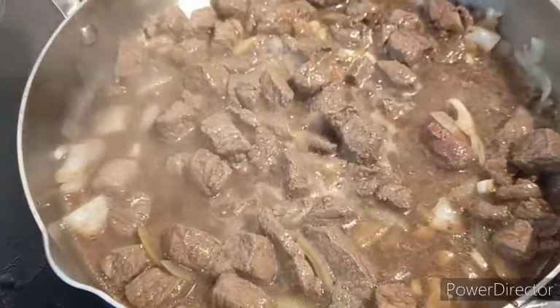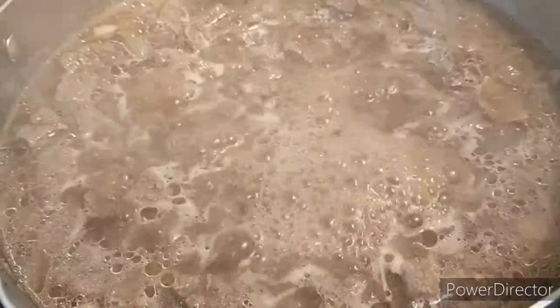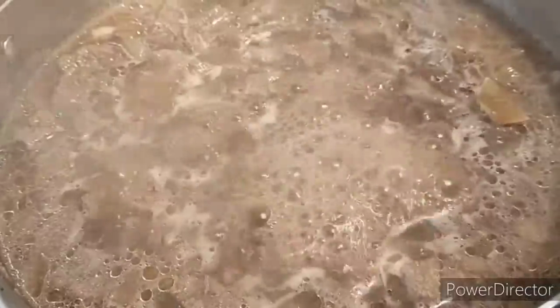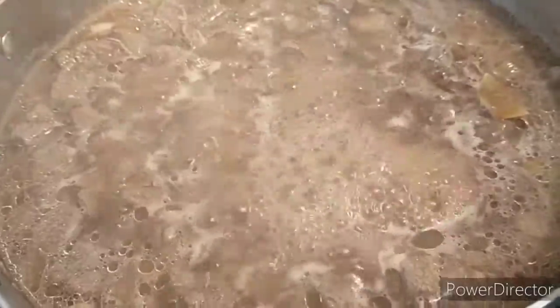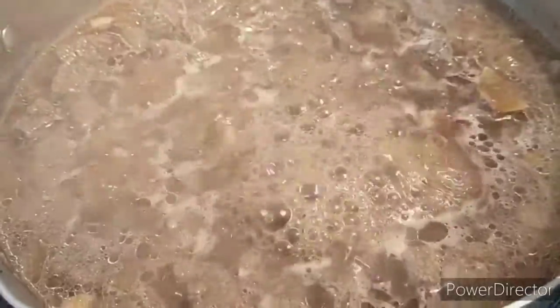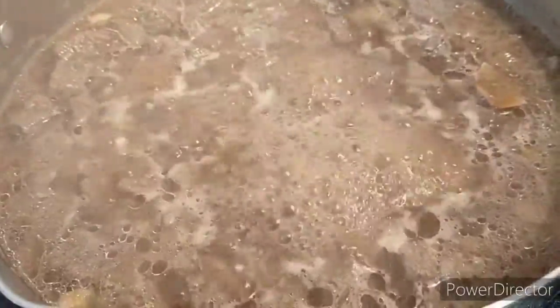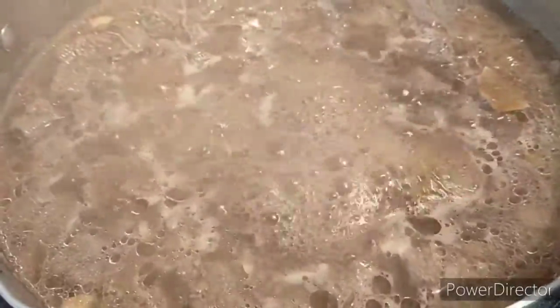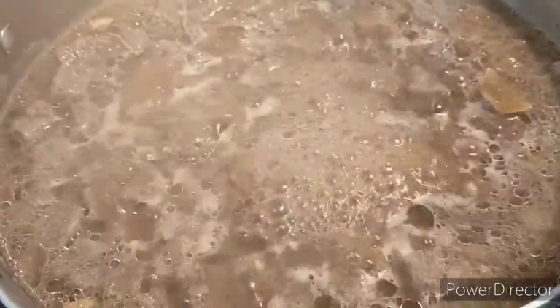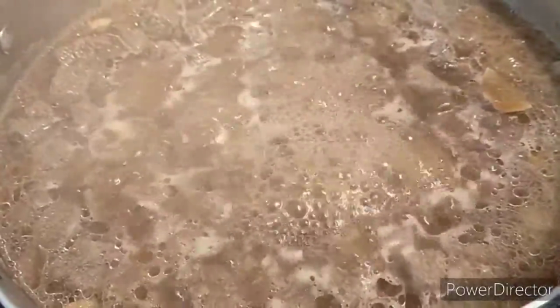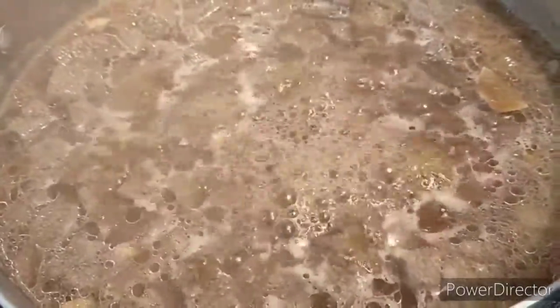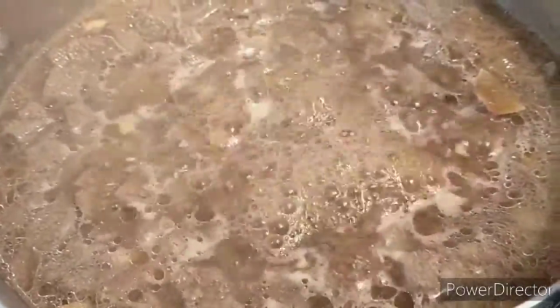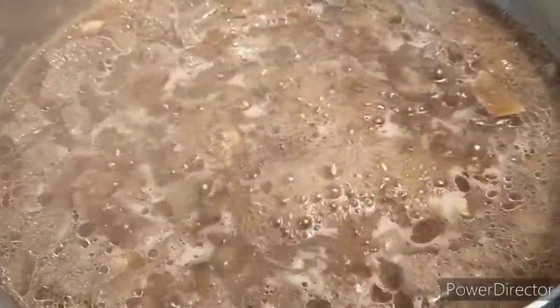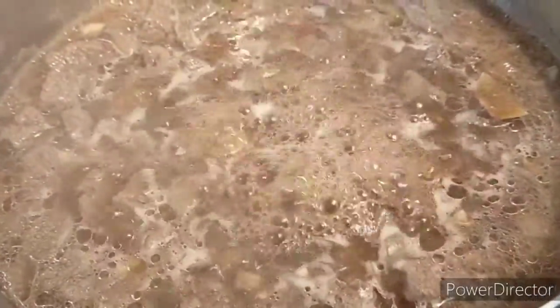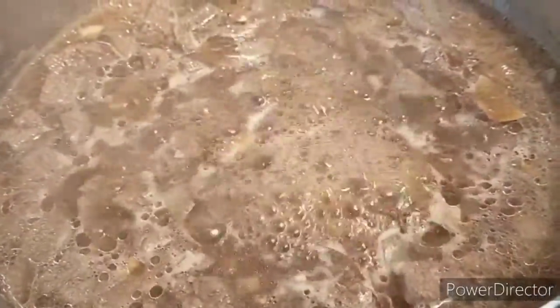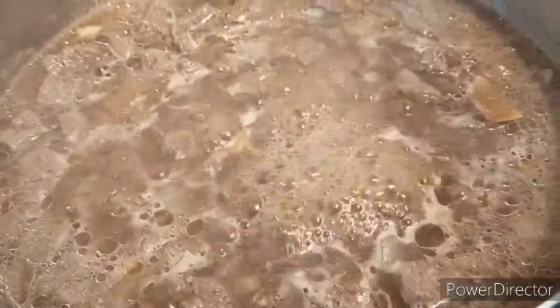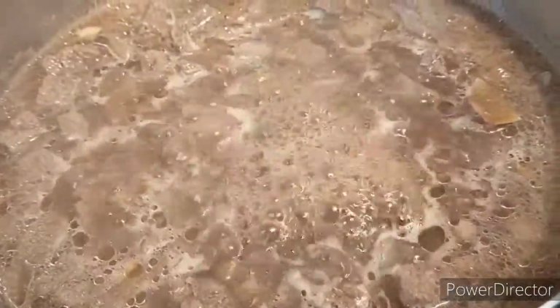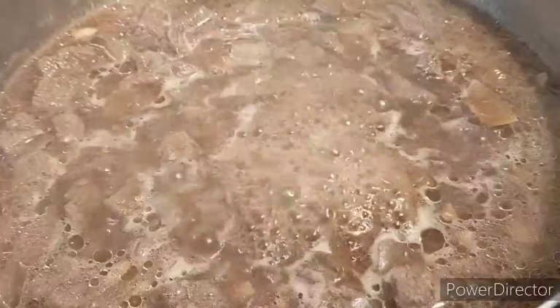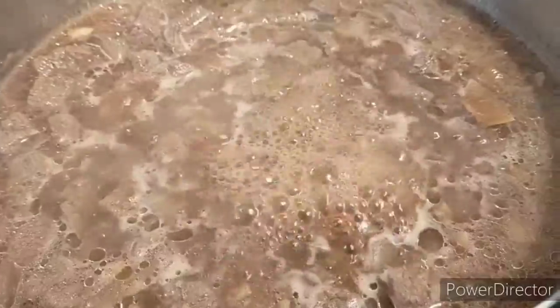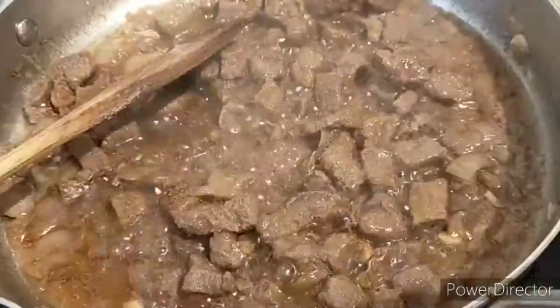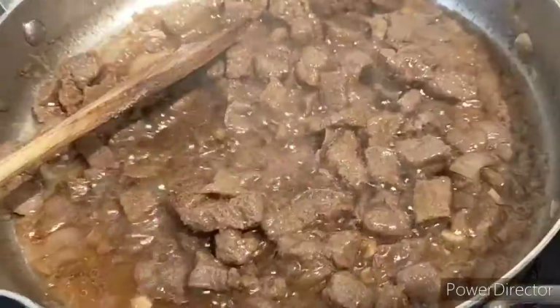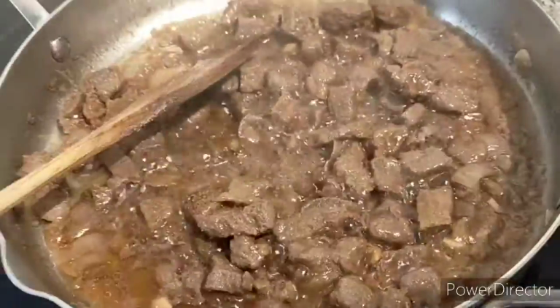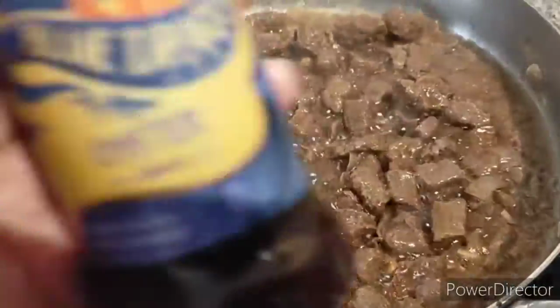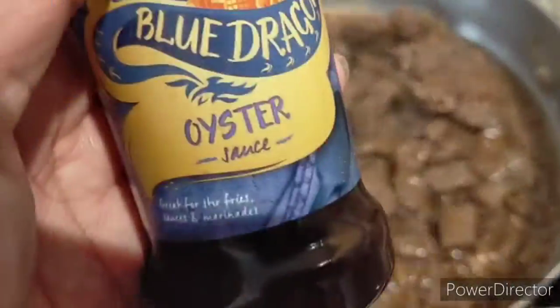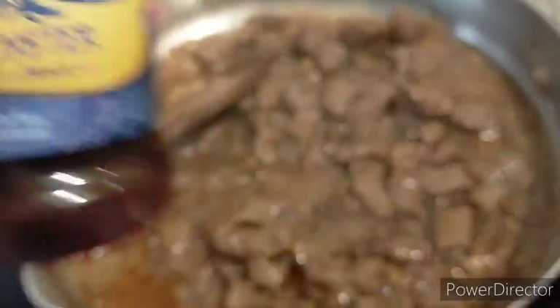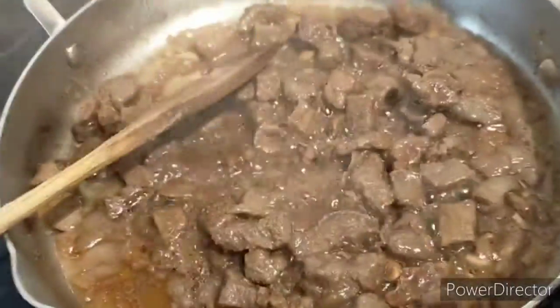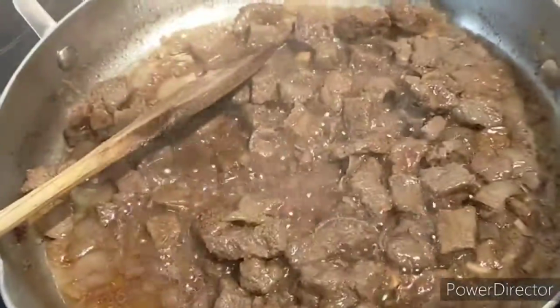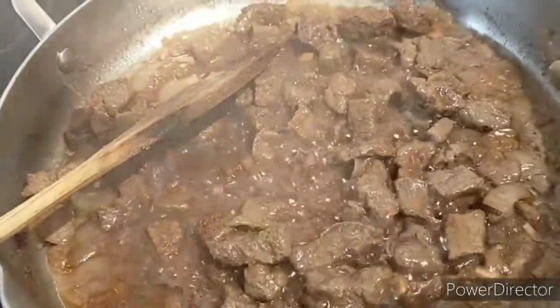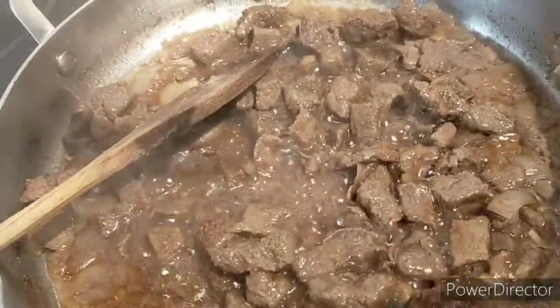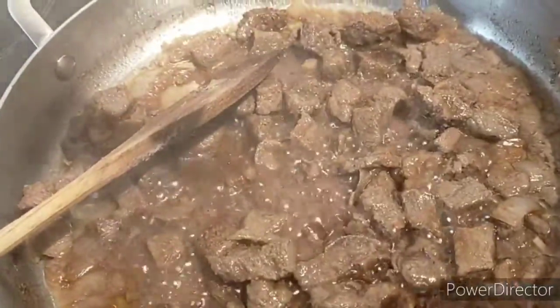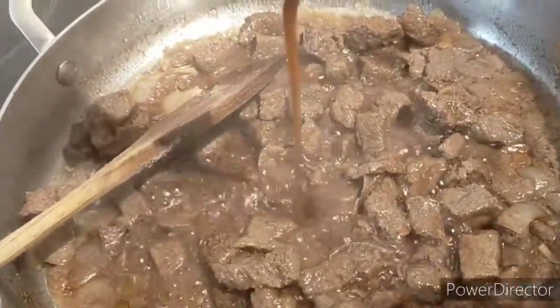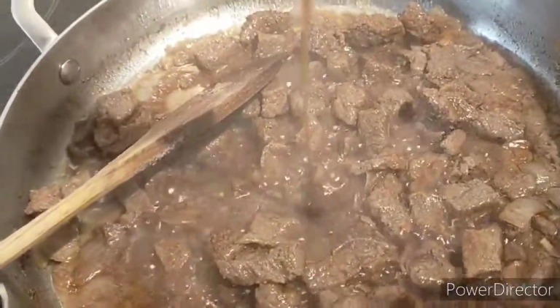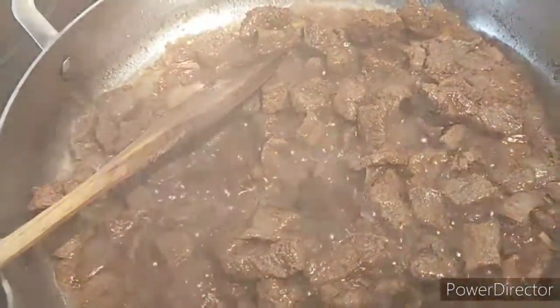Then add the marinade to your beef. It's time to add the oyster sauce.